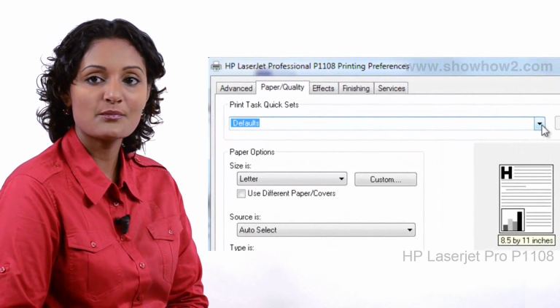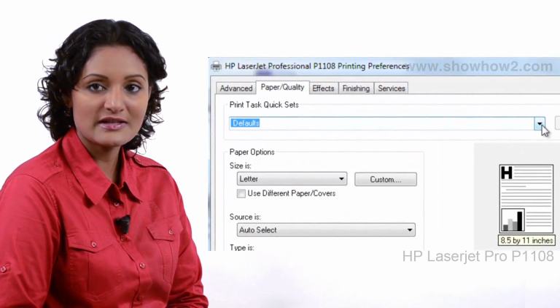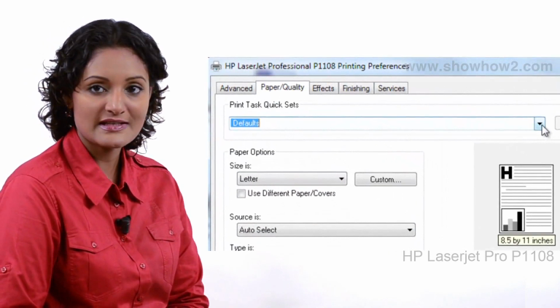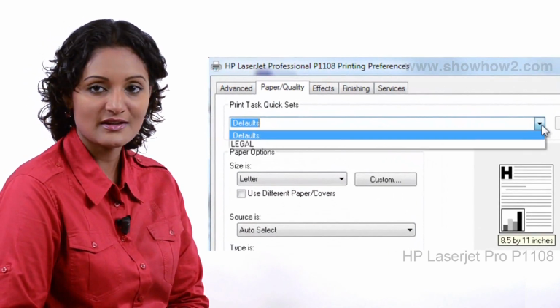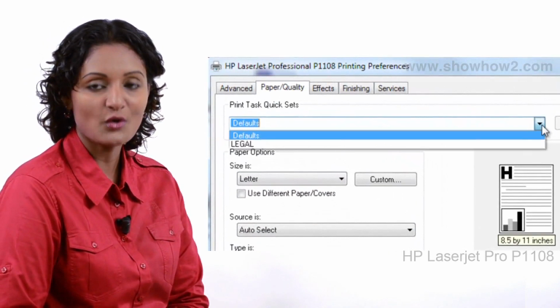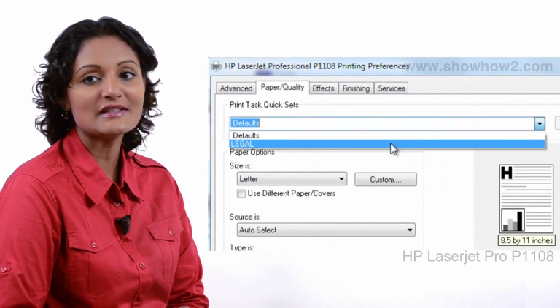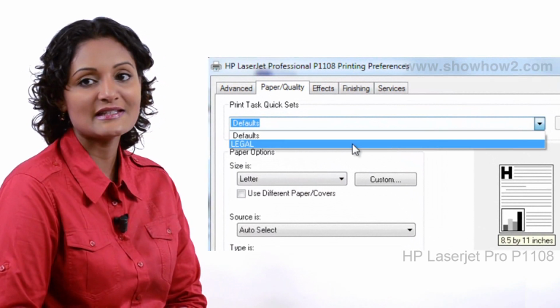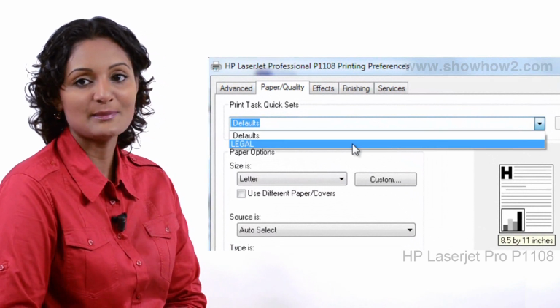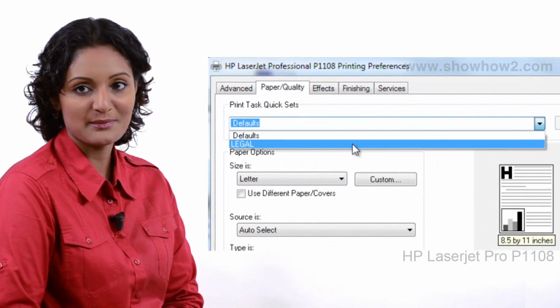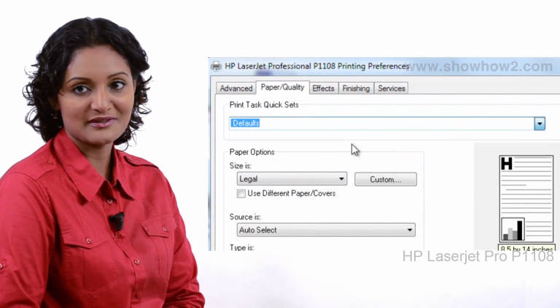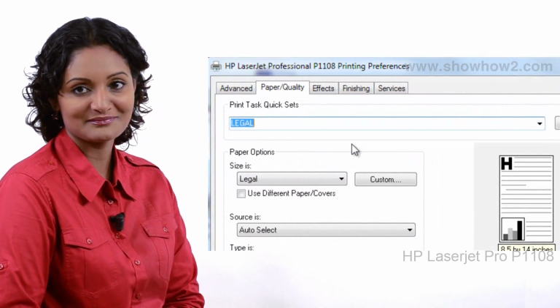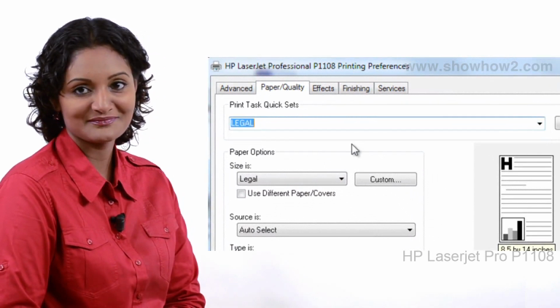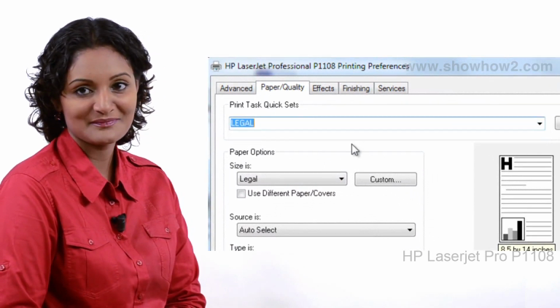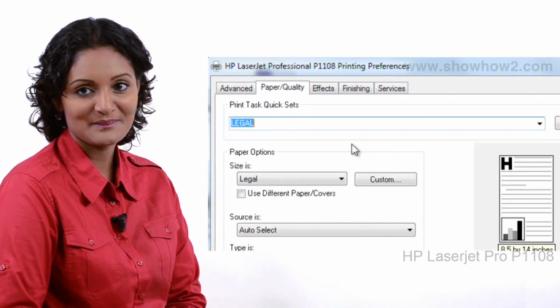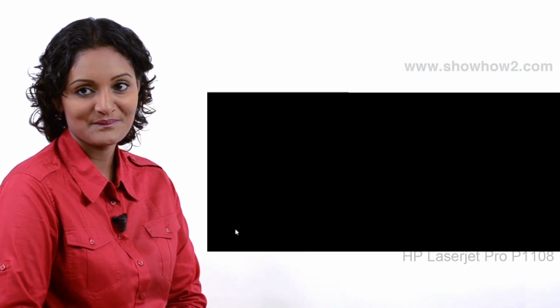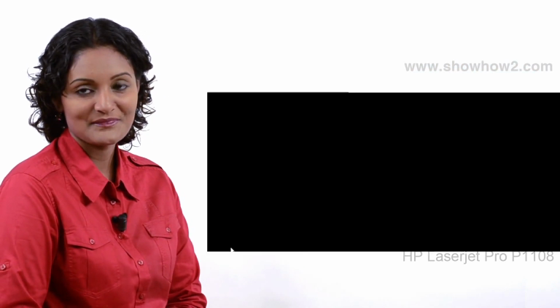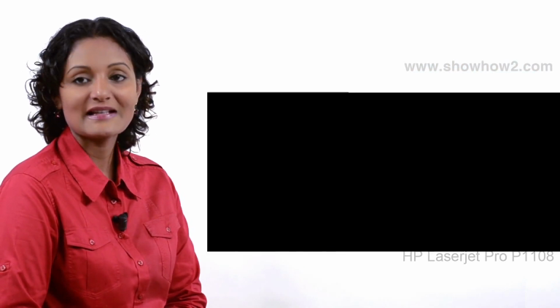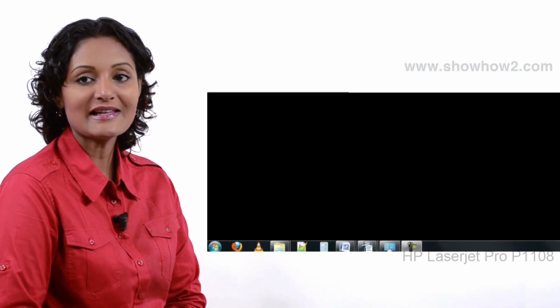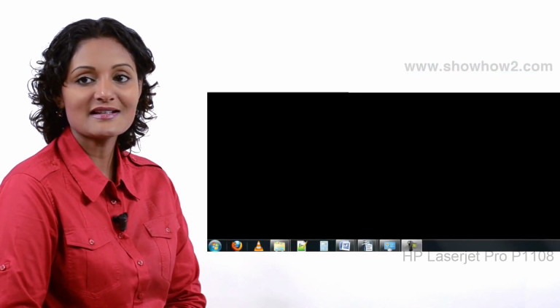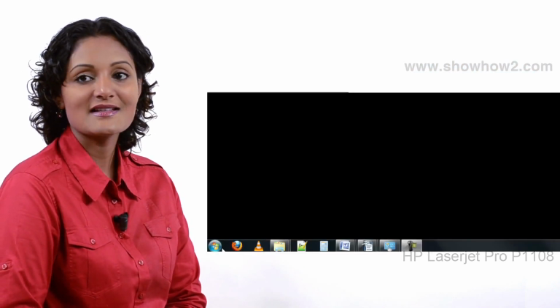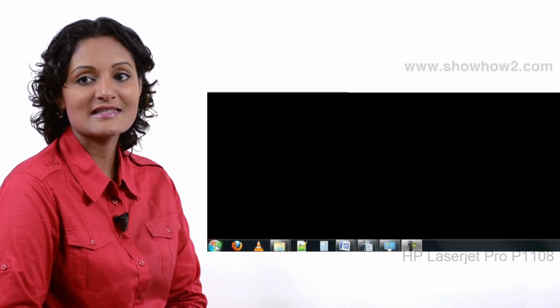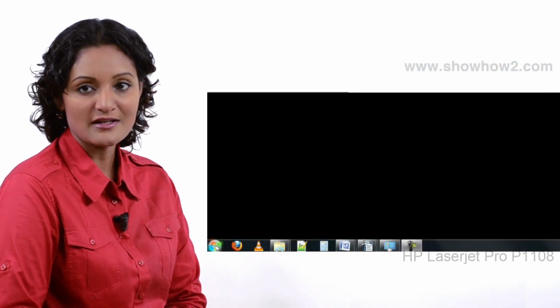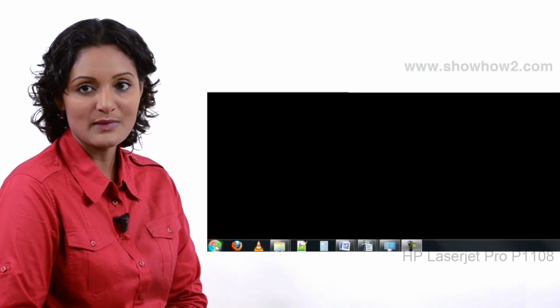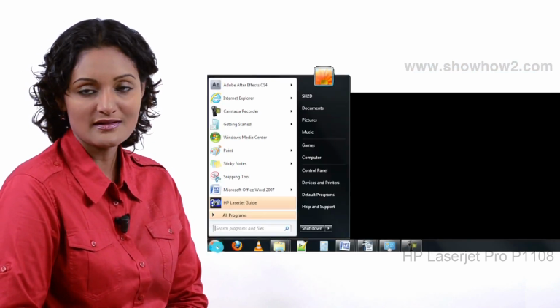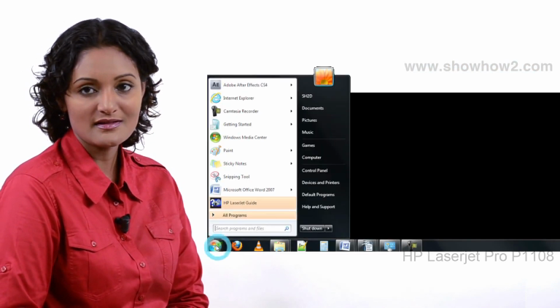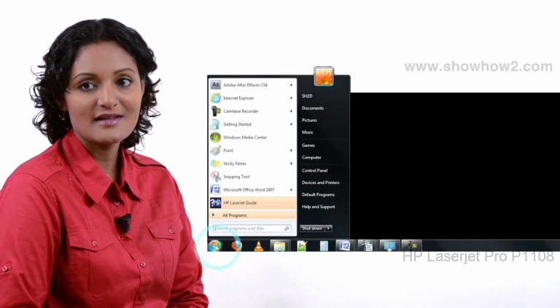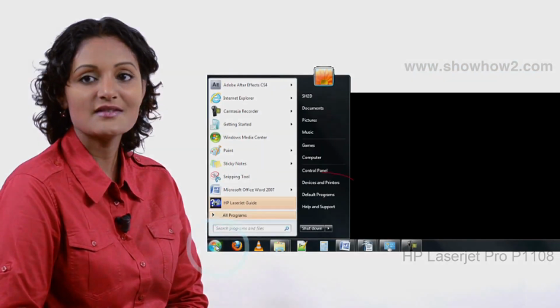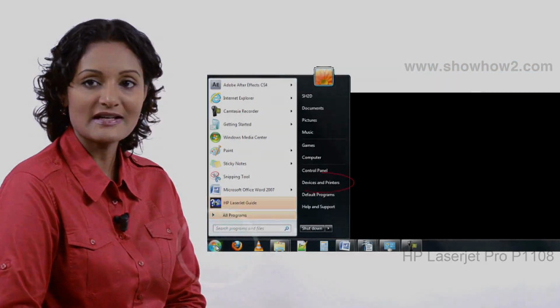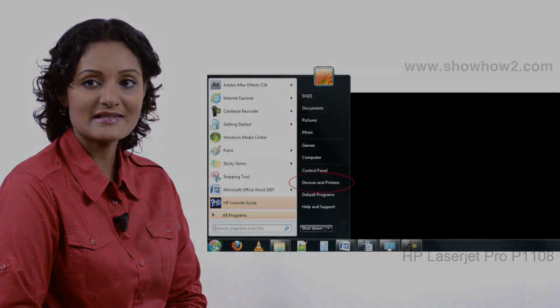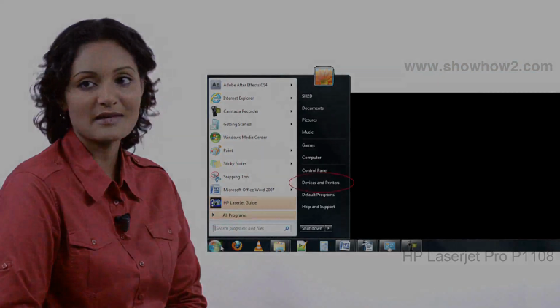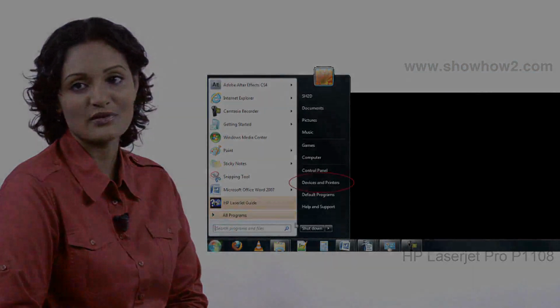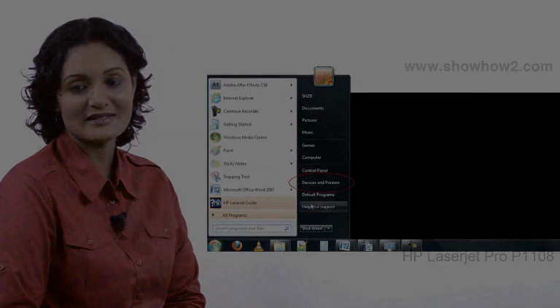Click the Start button, then Devices and Print.